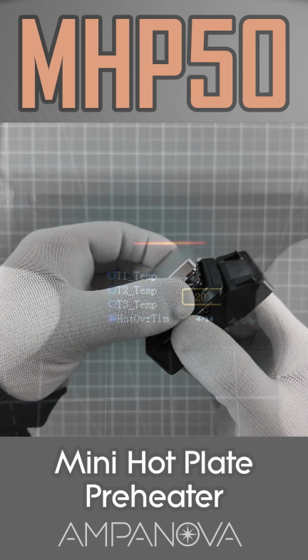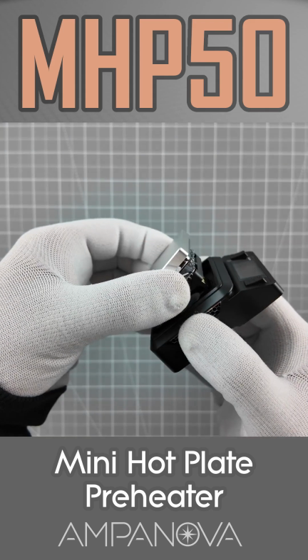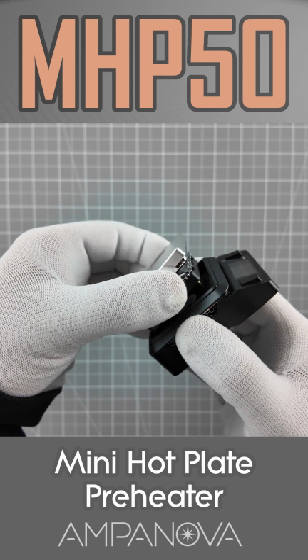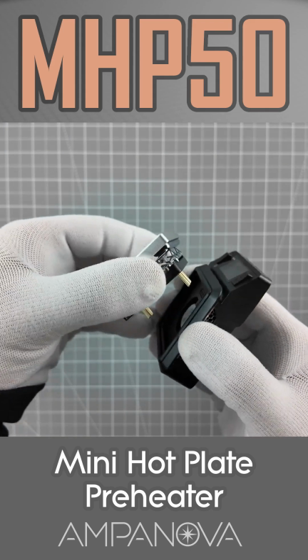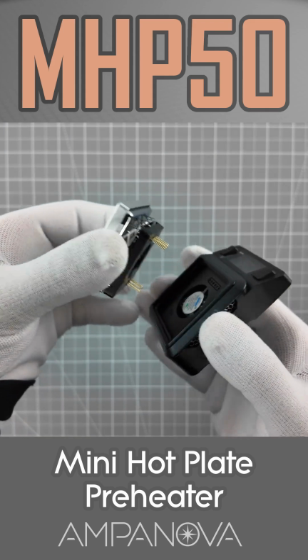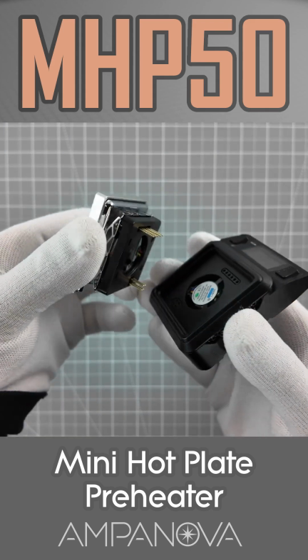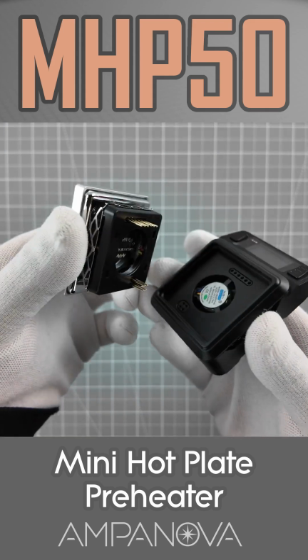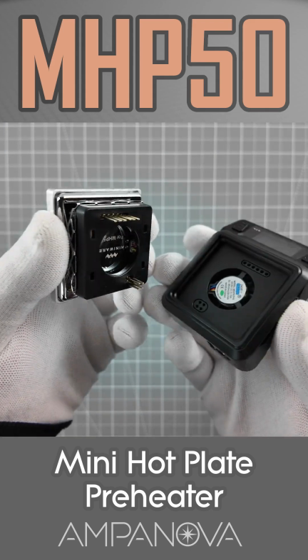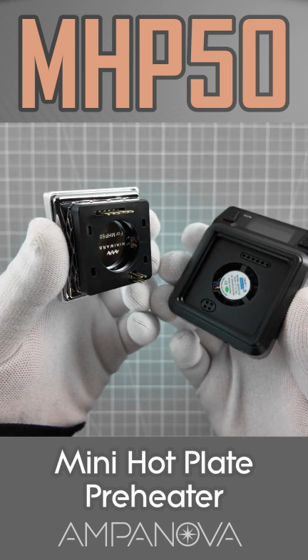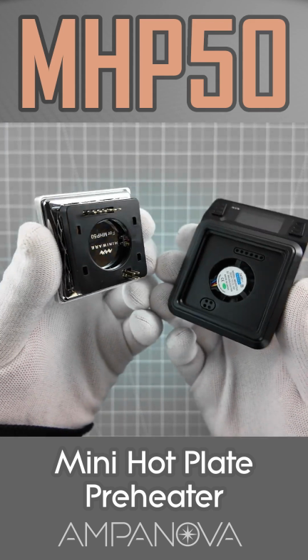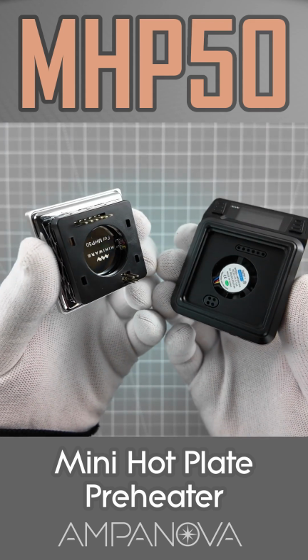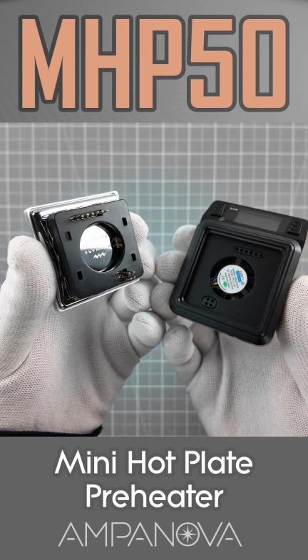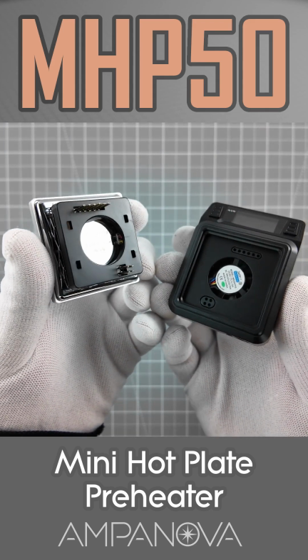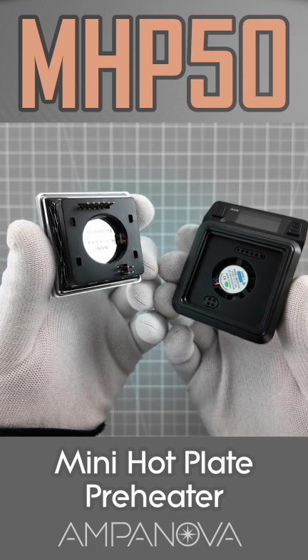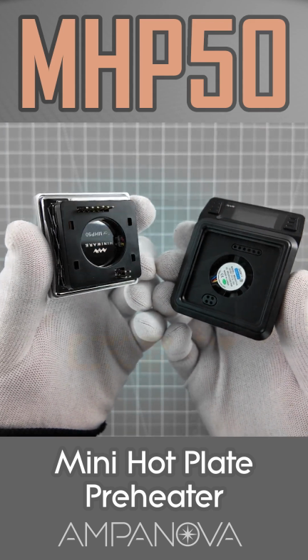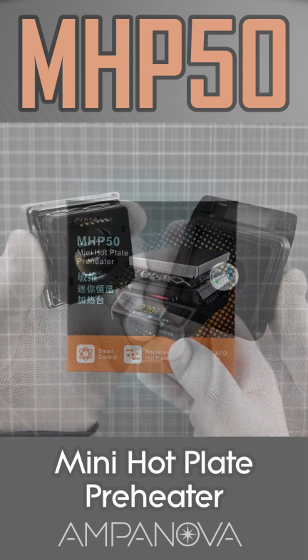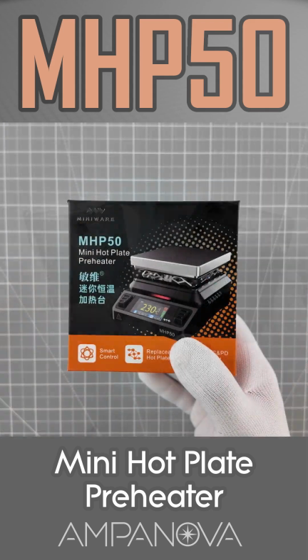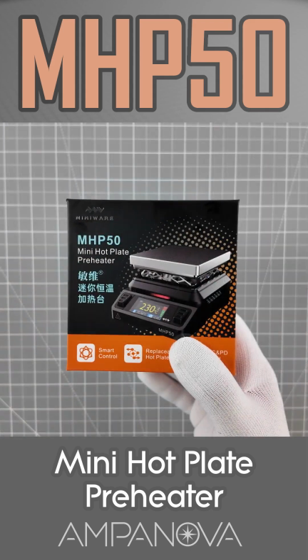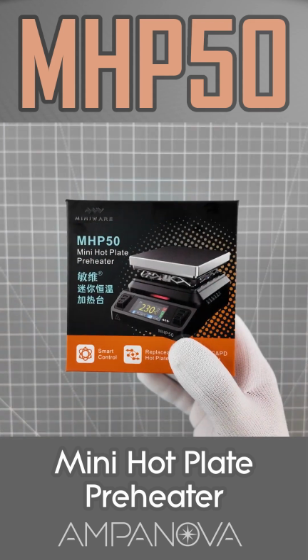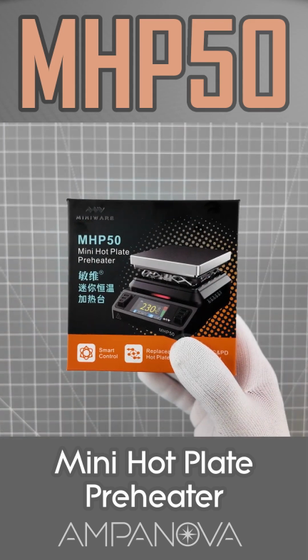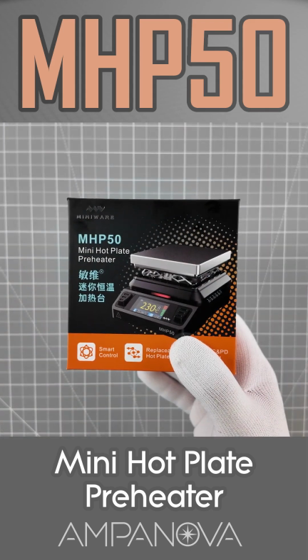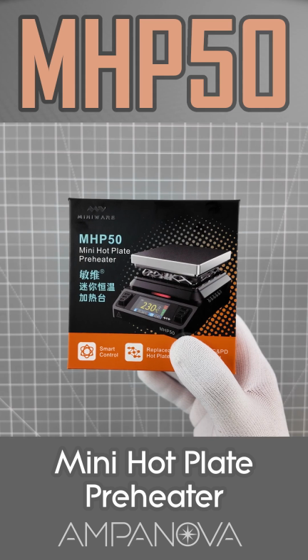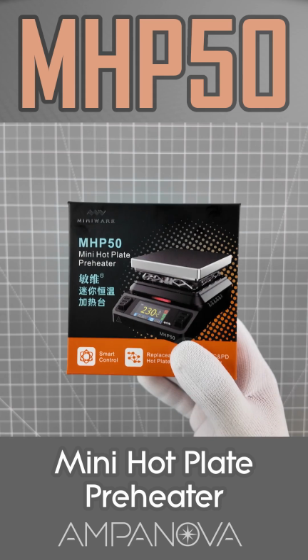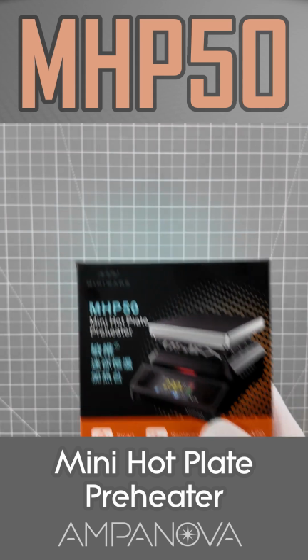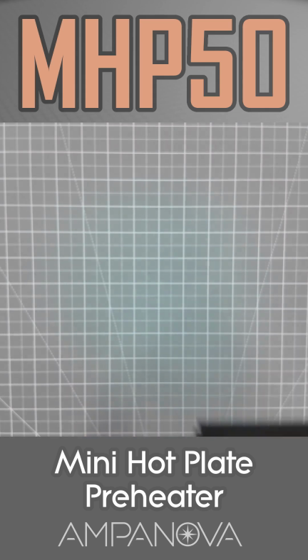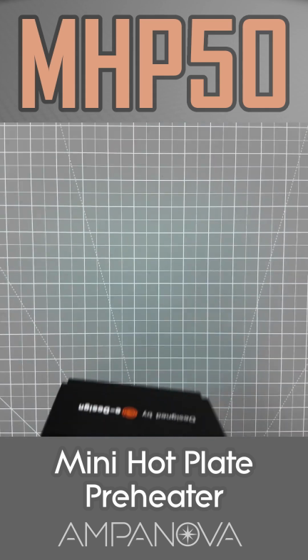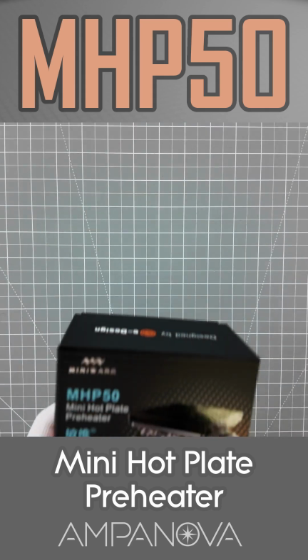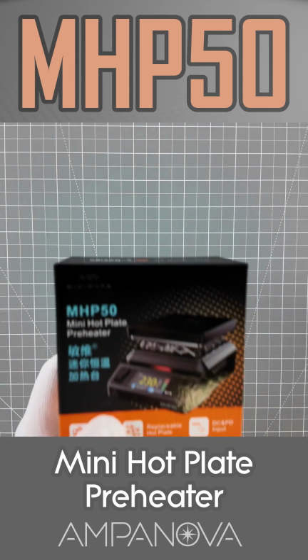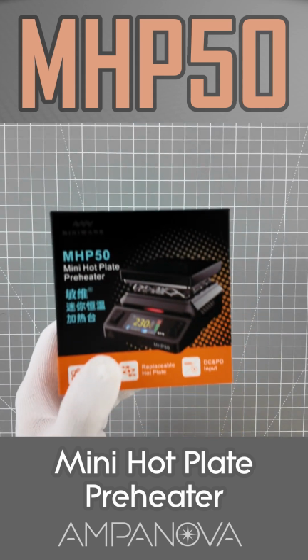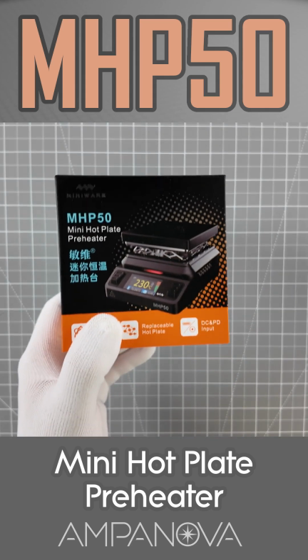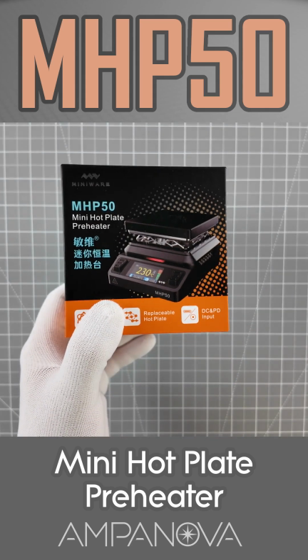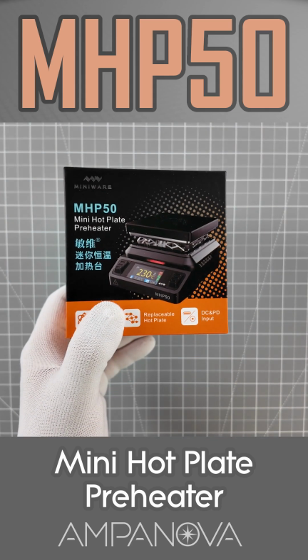The heating plate itself is removable and comes in two variants: aluminum alloy or brass with a ceramic coating.